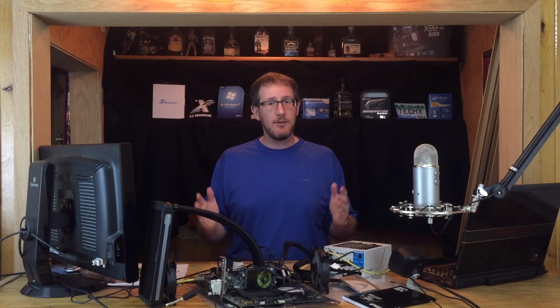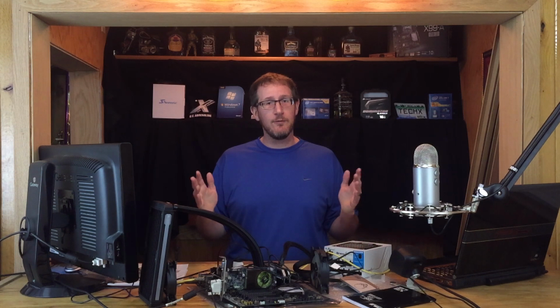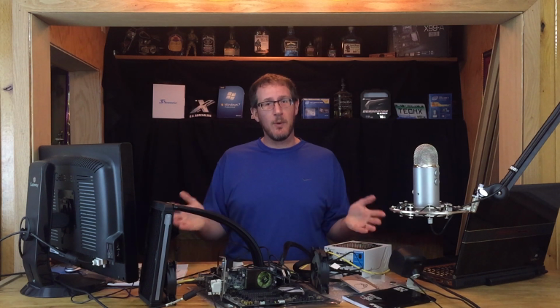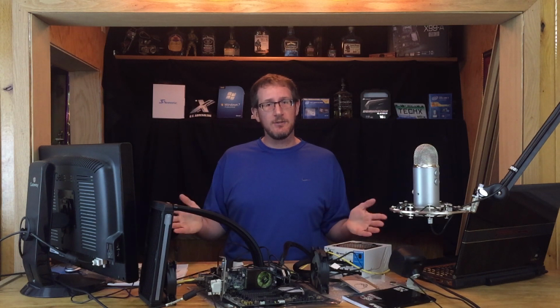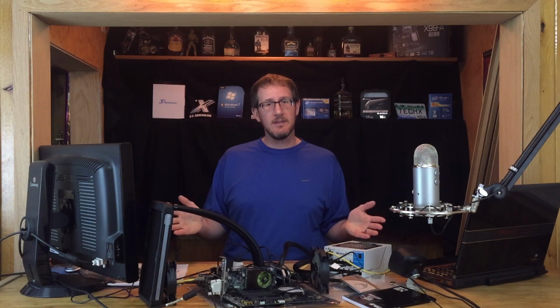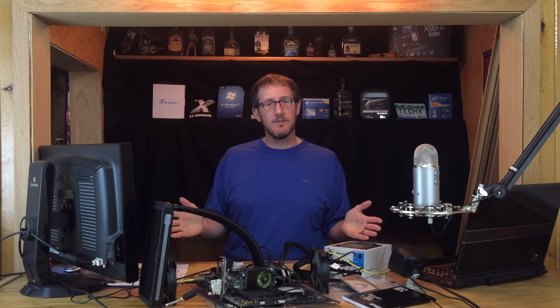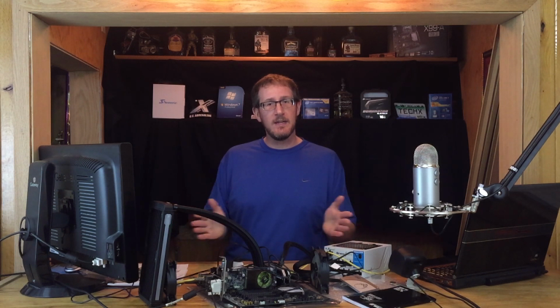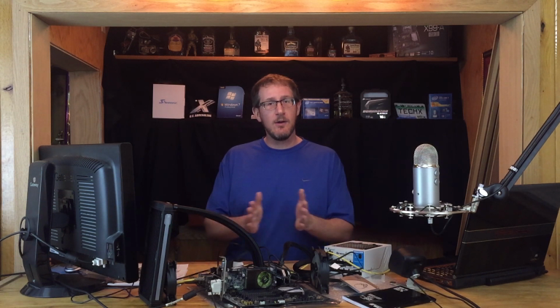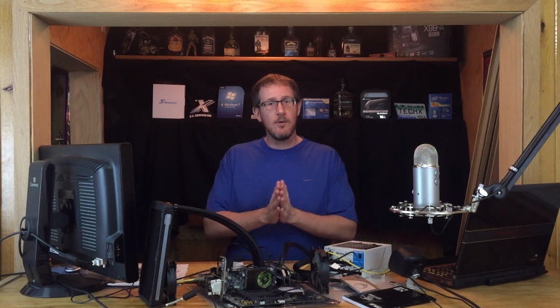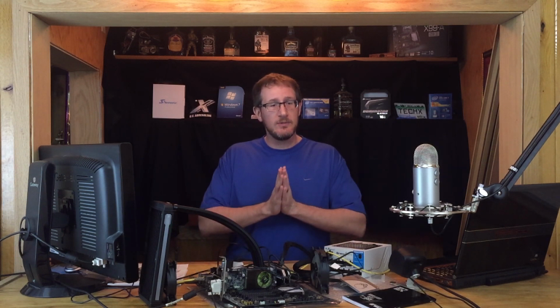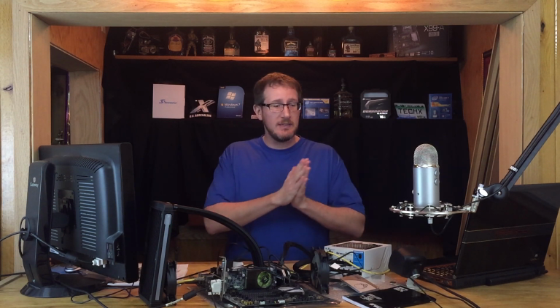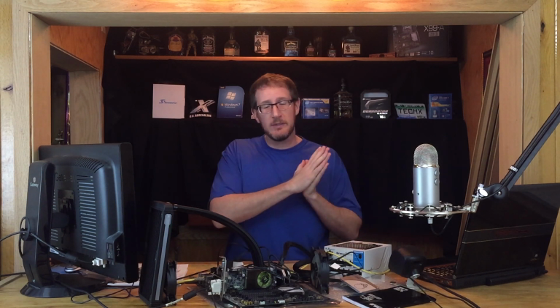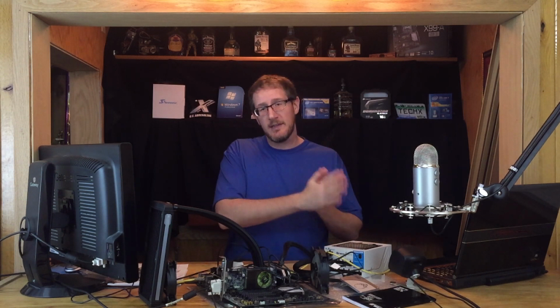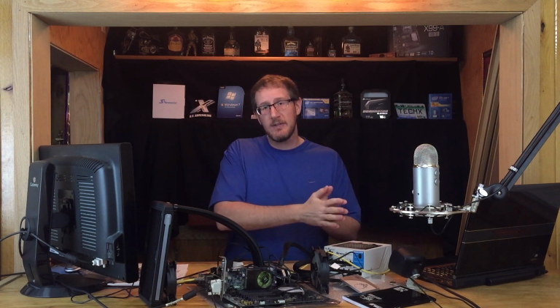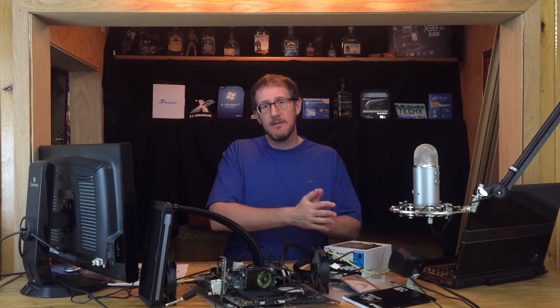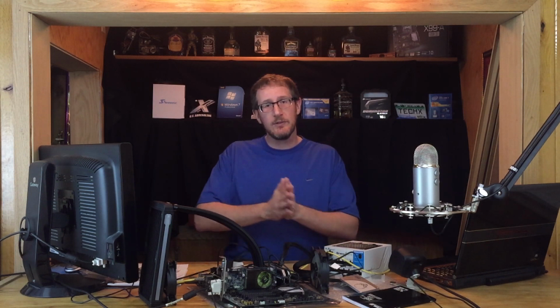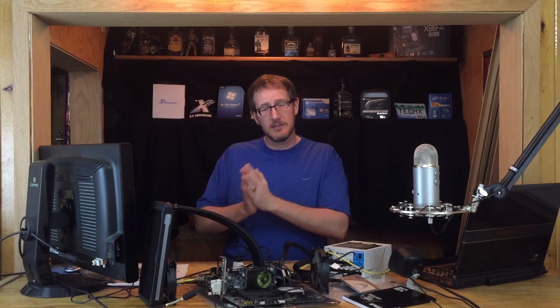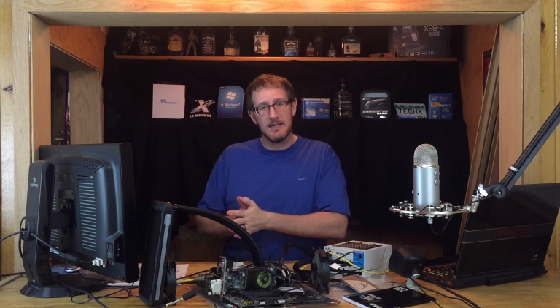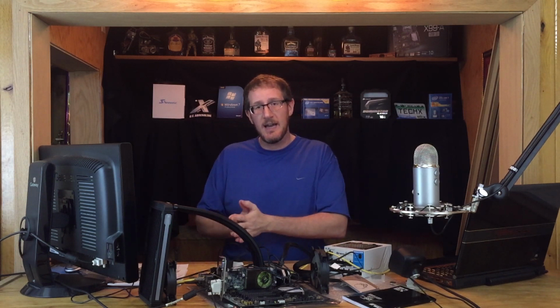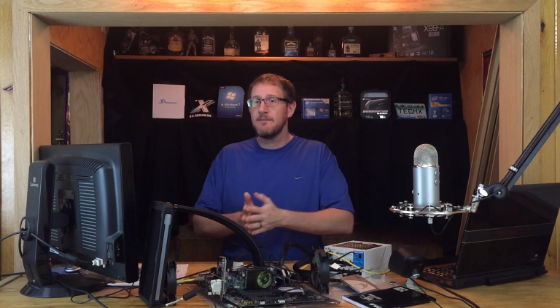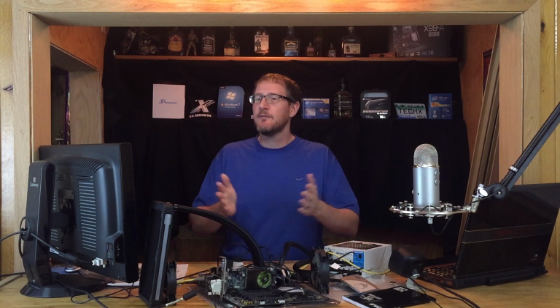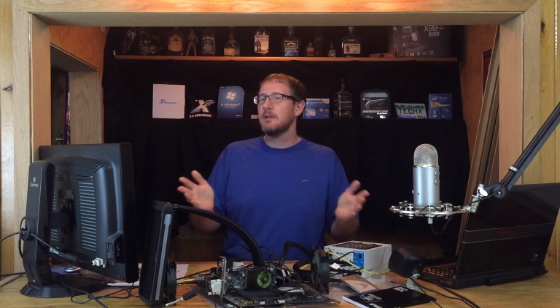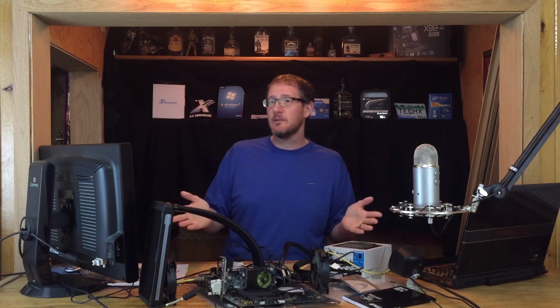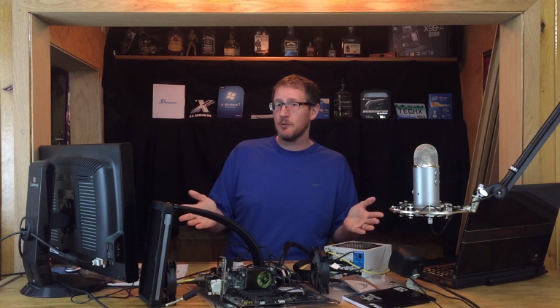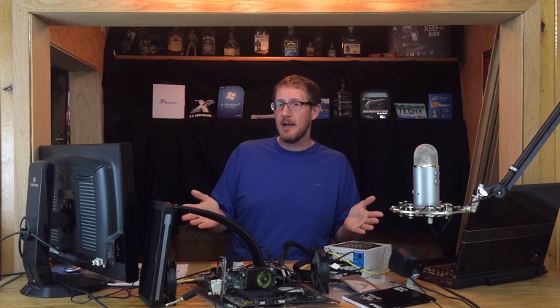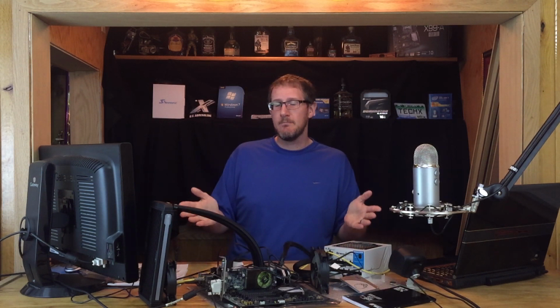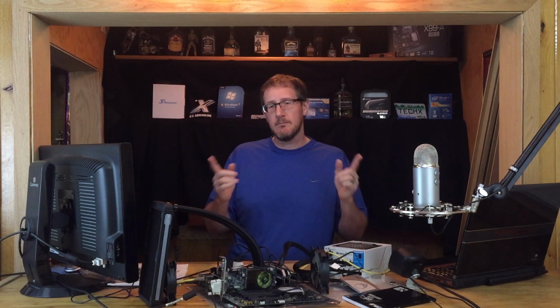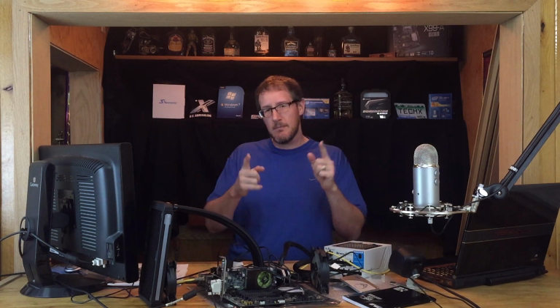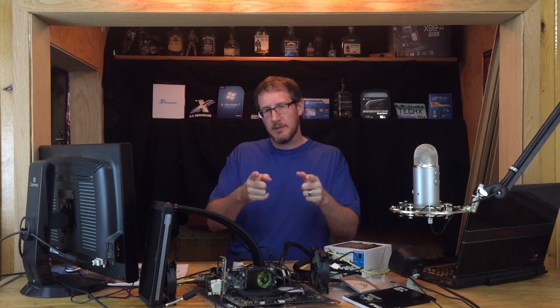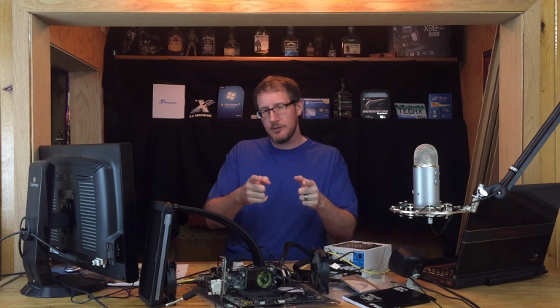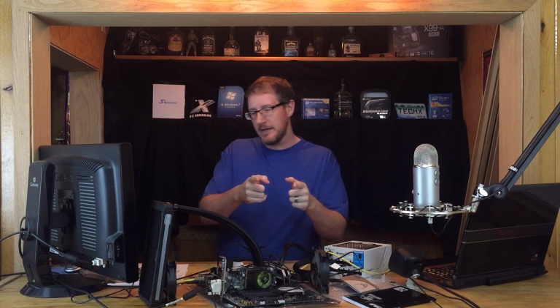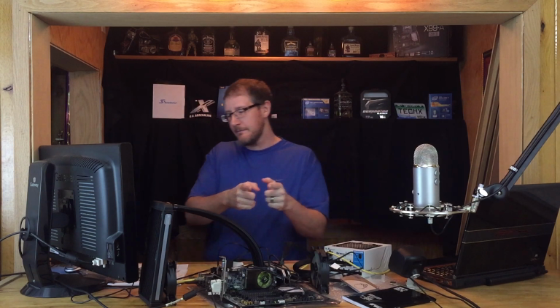Thank you for watching this video — Z170 vs X99. Feel free to subscribe. Catch you later.